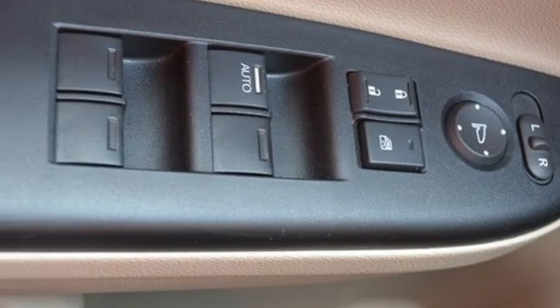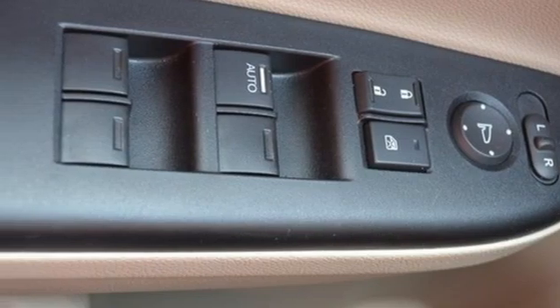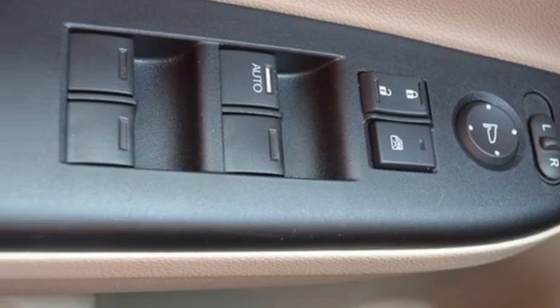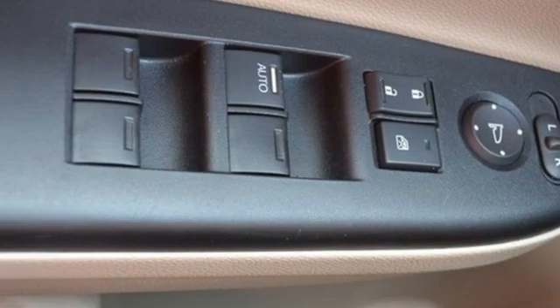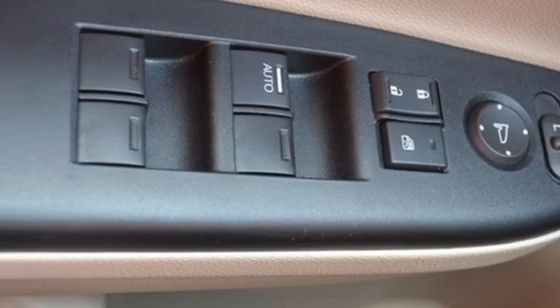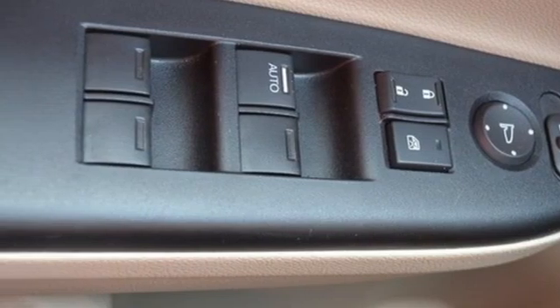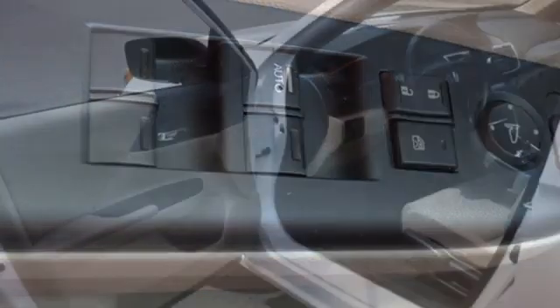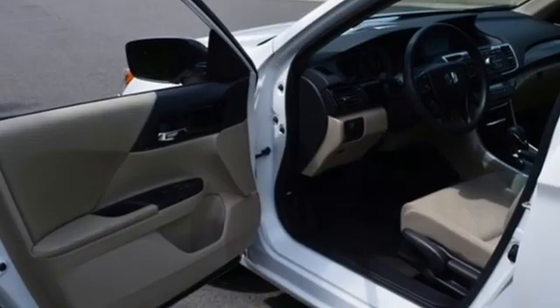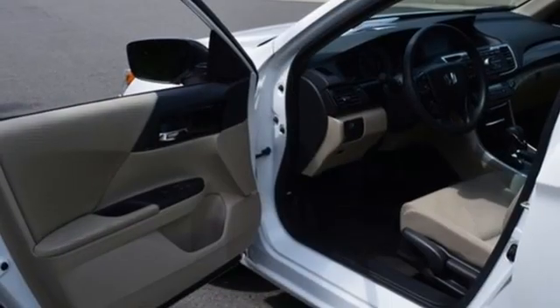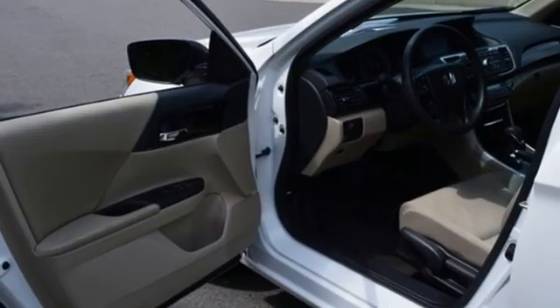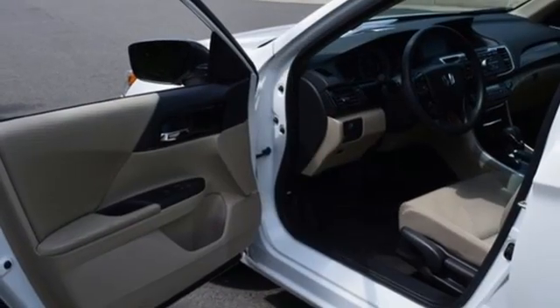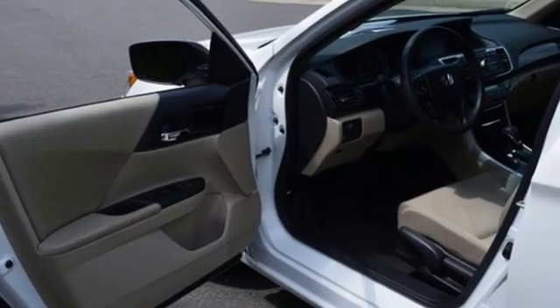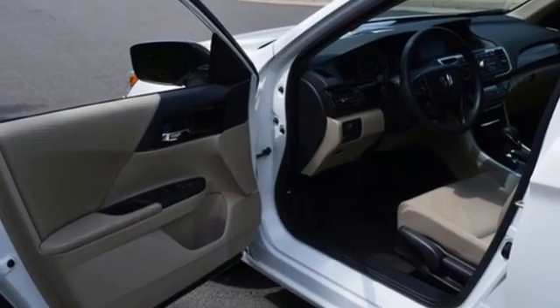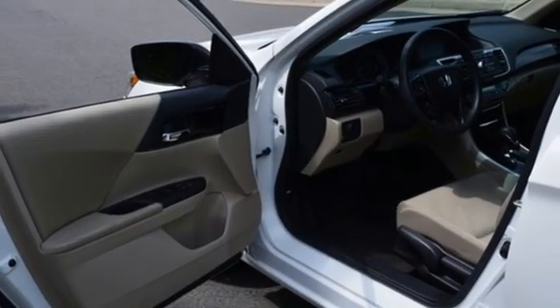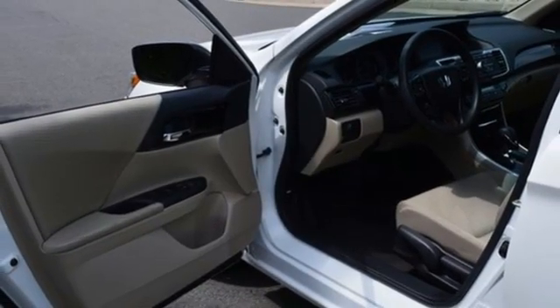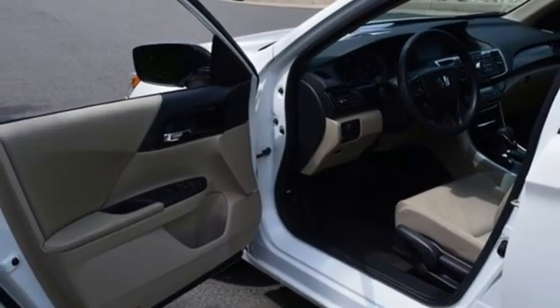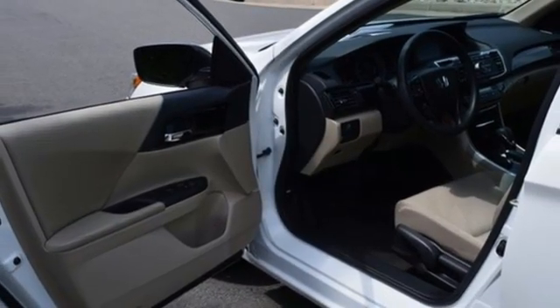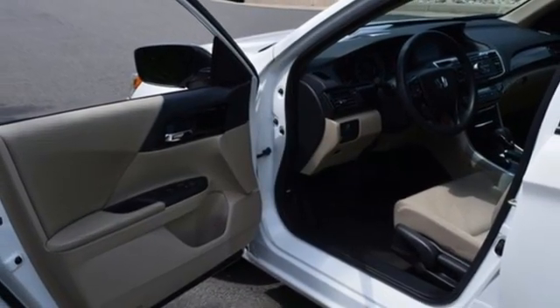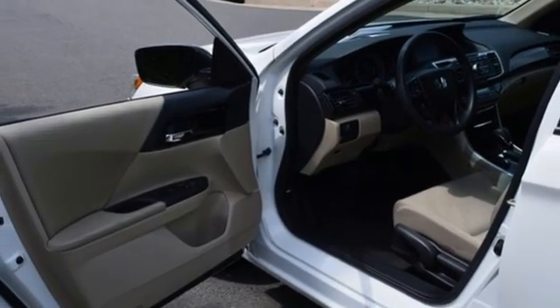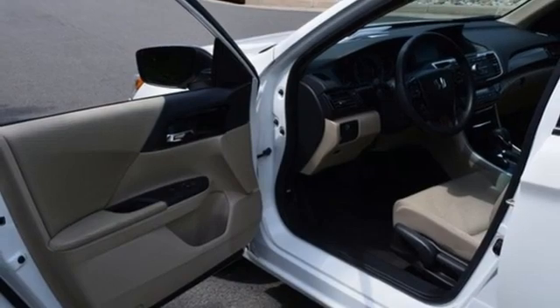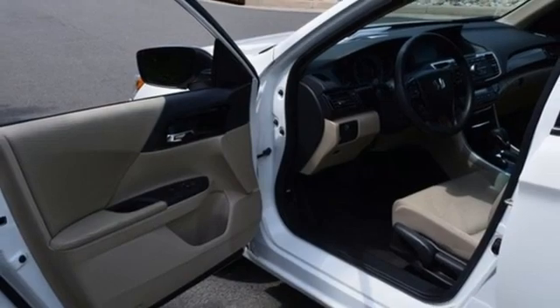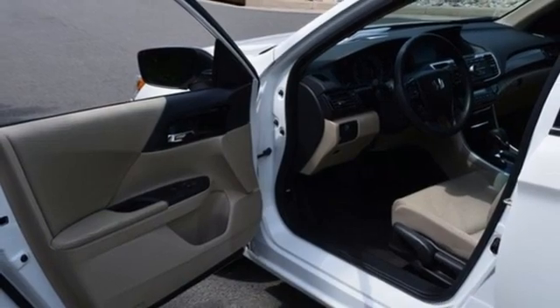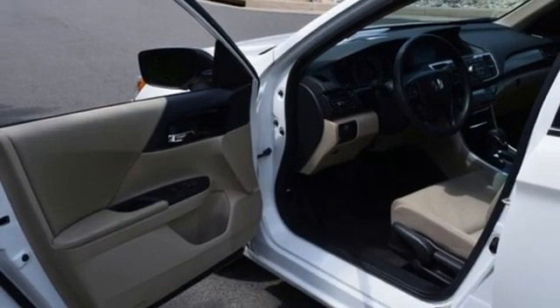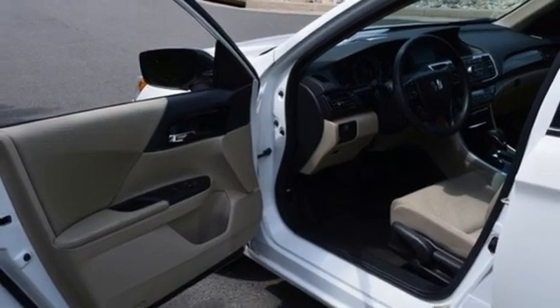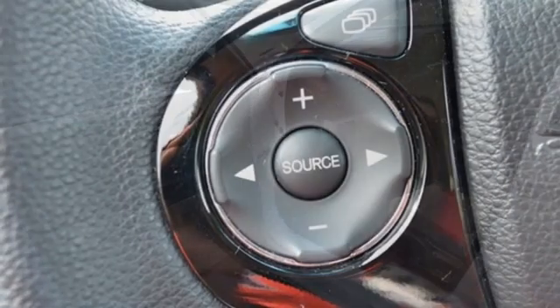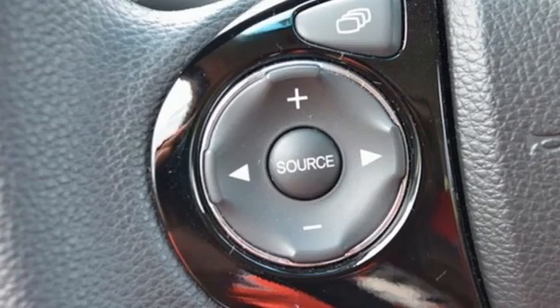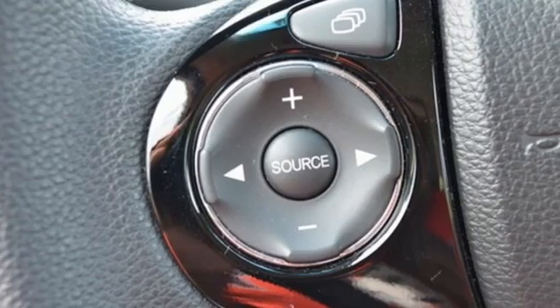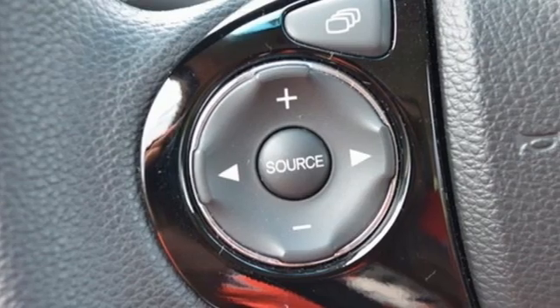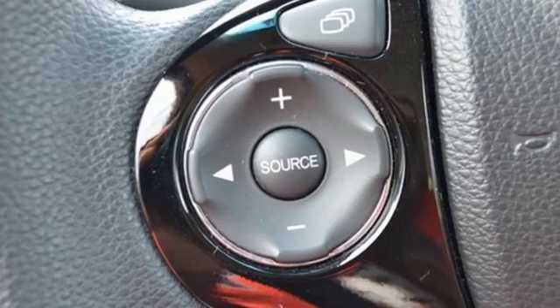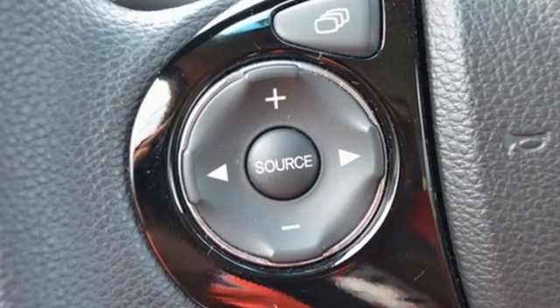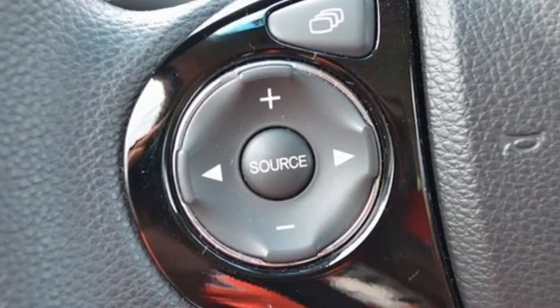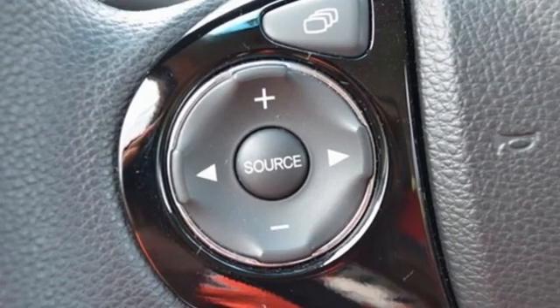This from Kelley Blue Book: the Accord is synonymous with Honda and has been known for nearly four decades as a reliable, comfortable, pragmatic way to move families.